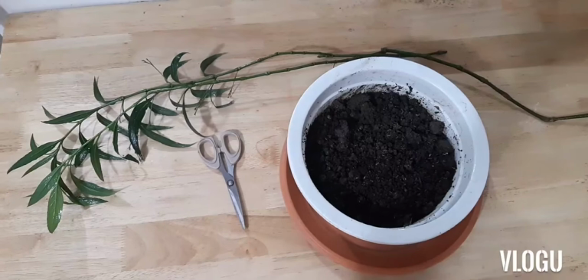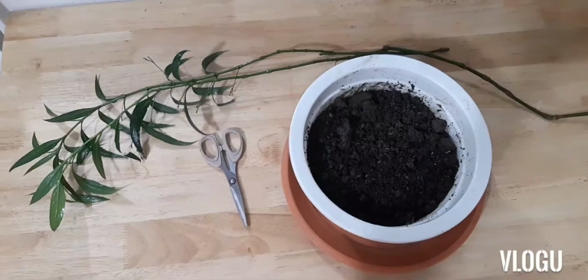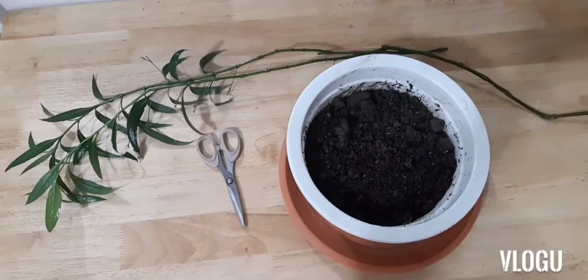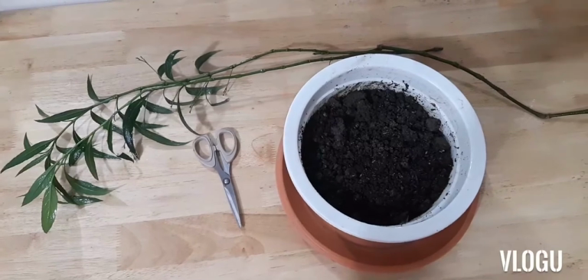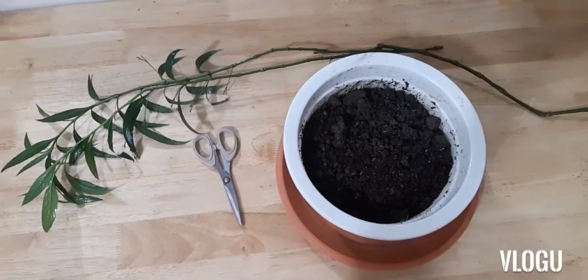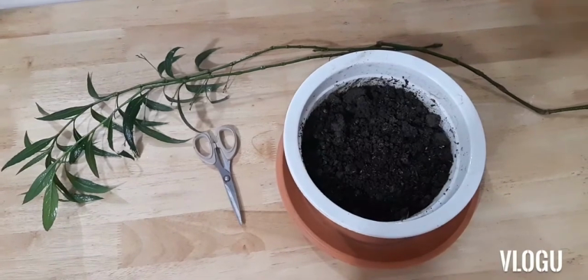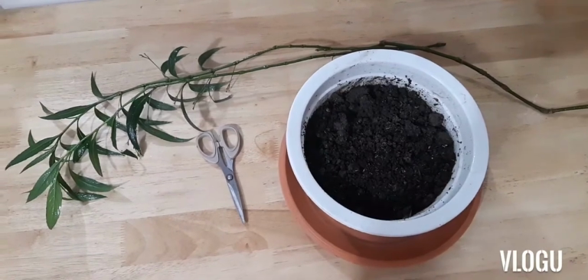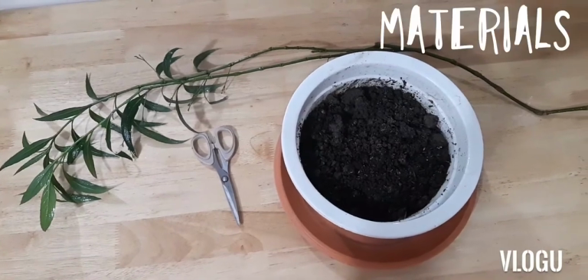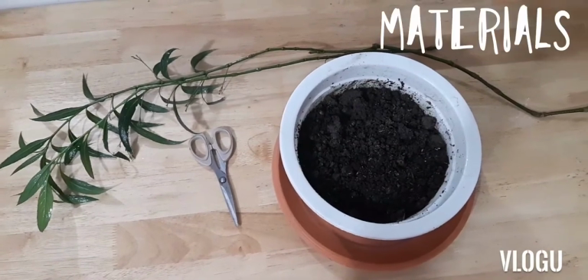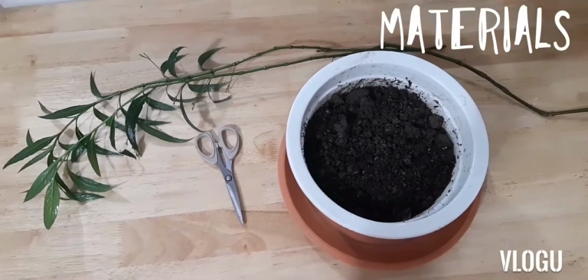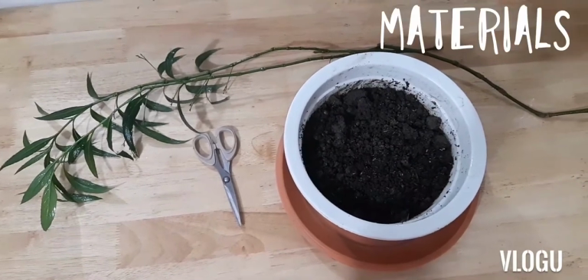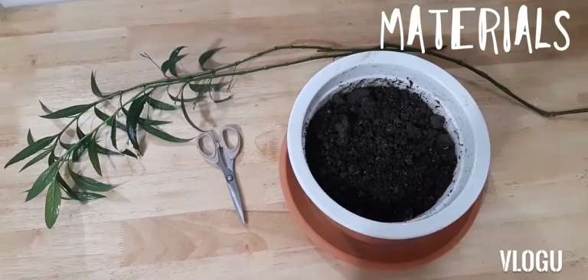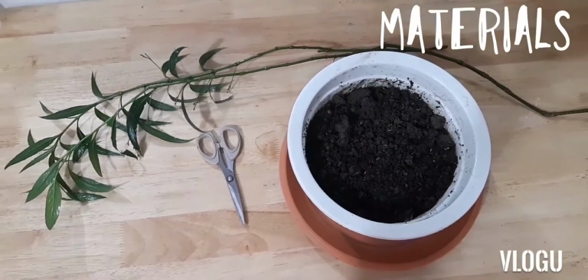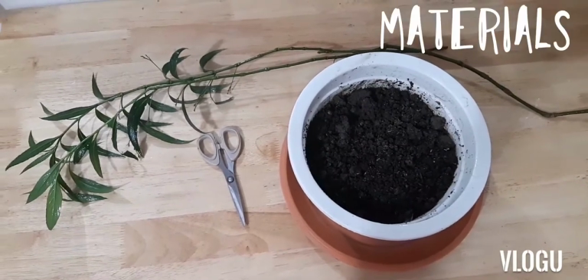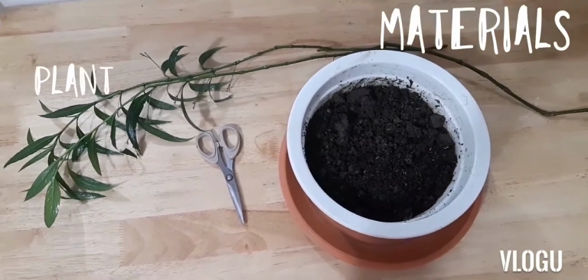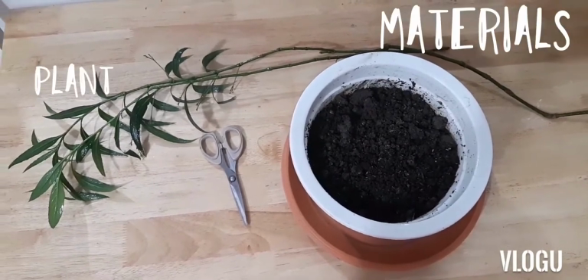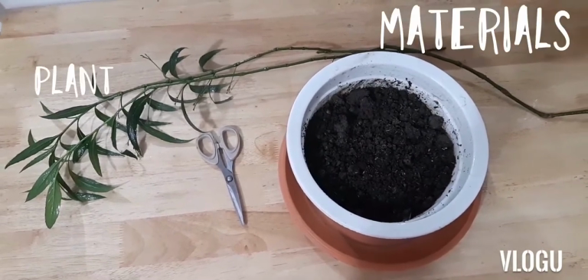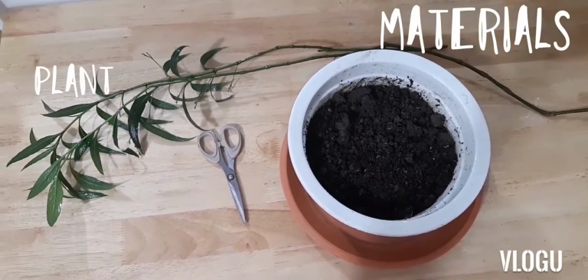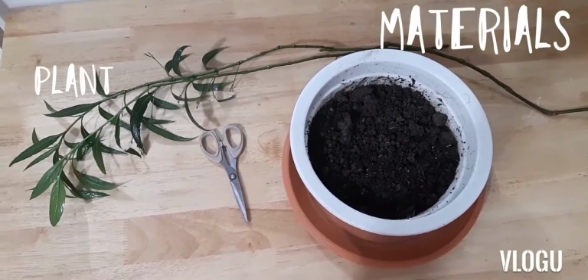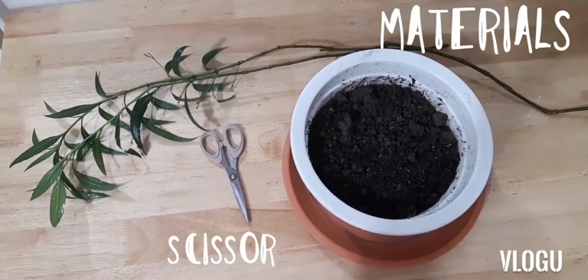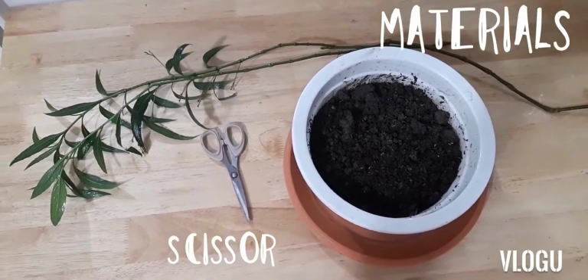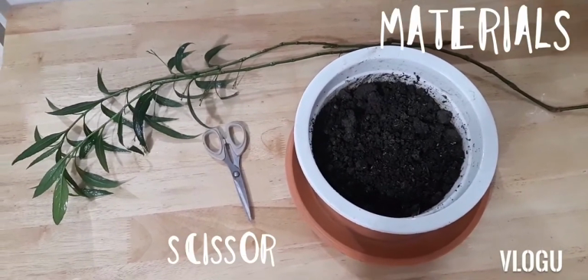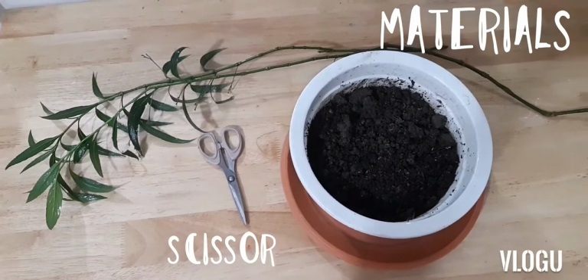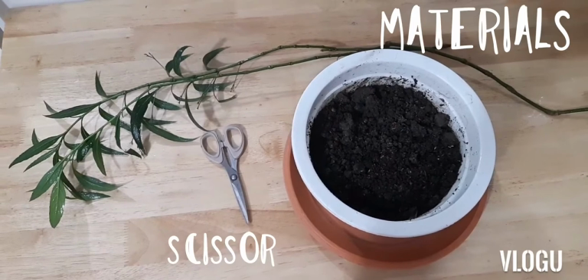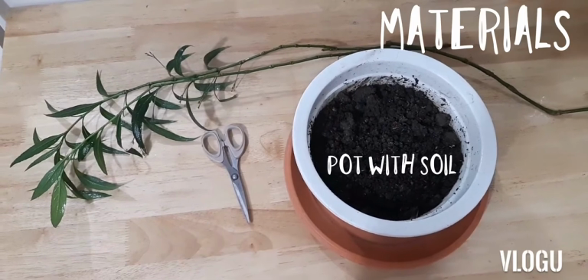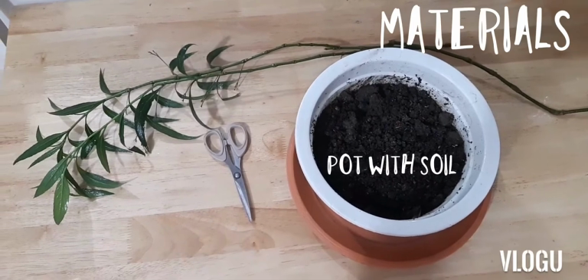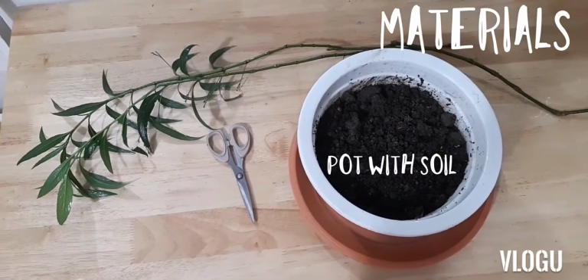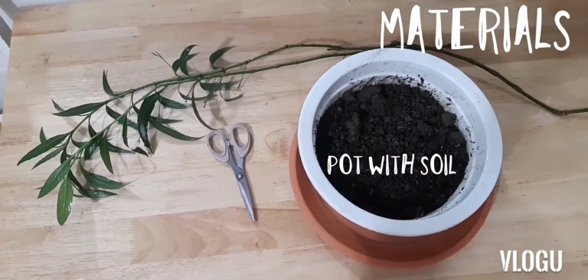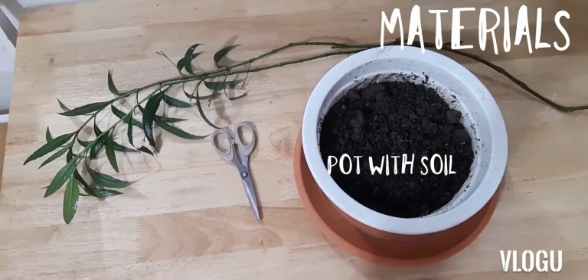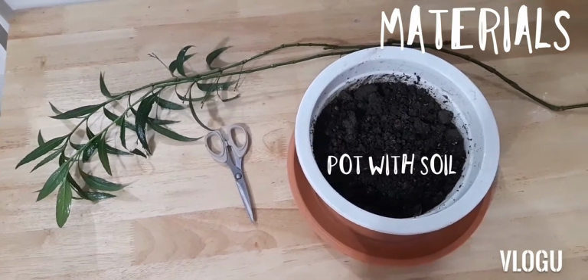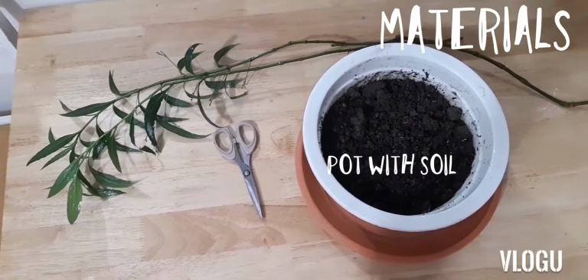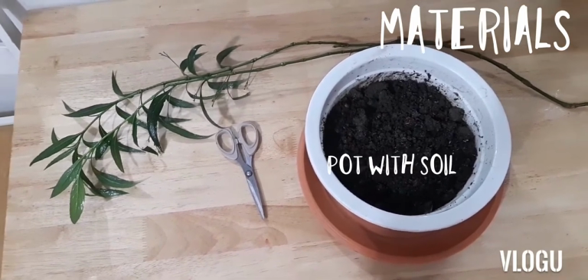Here are the materials that we'll need: of course, the plant, a scissor, and our pot with some soil.